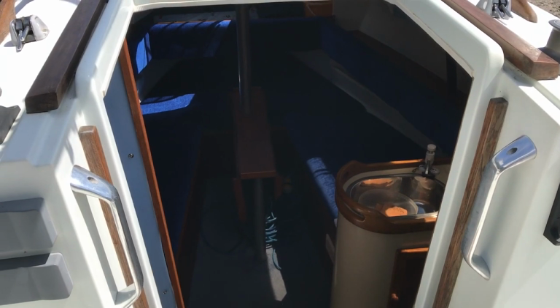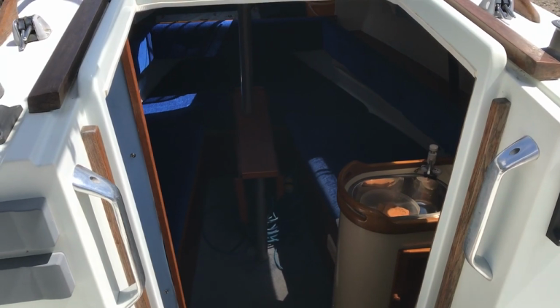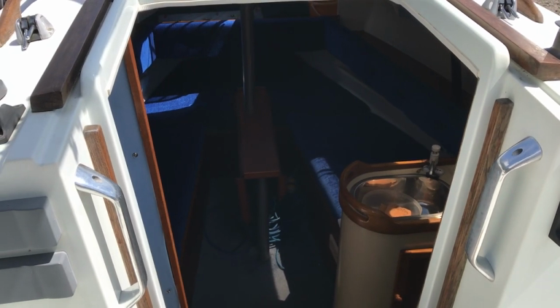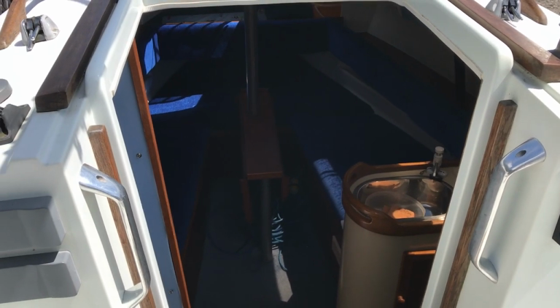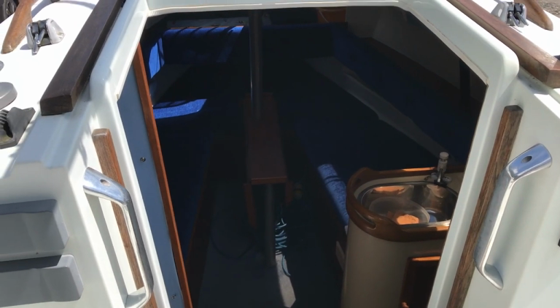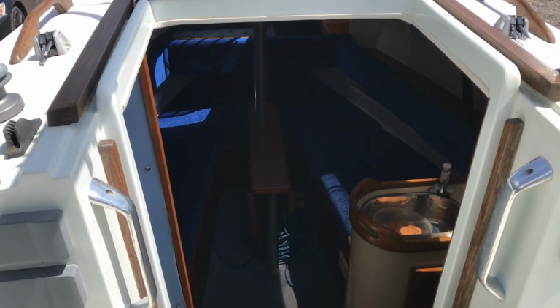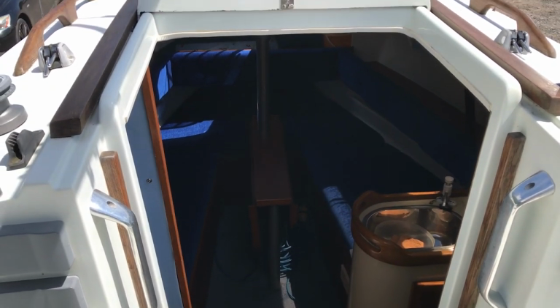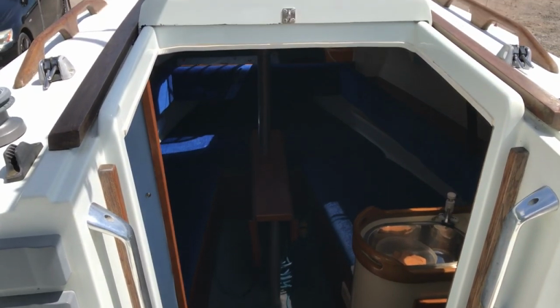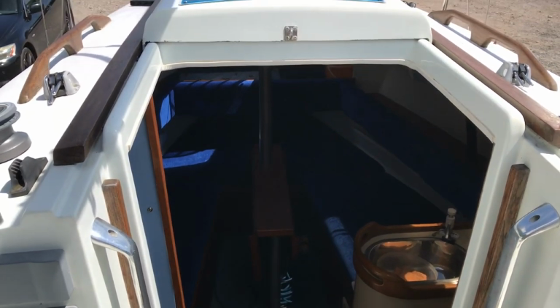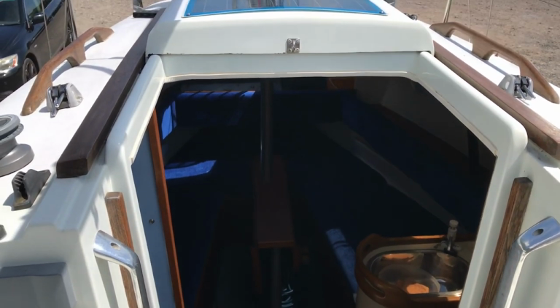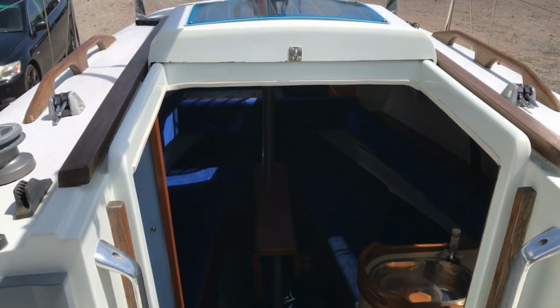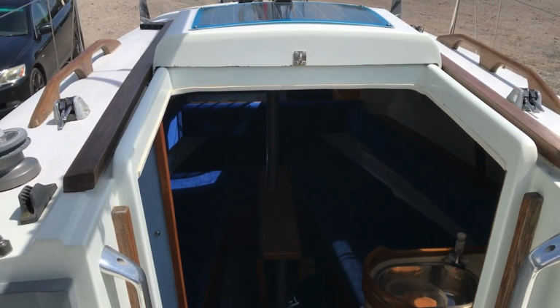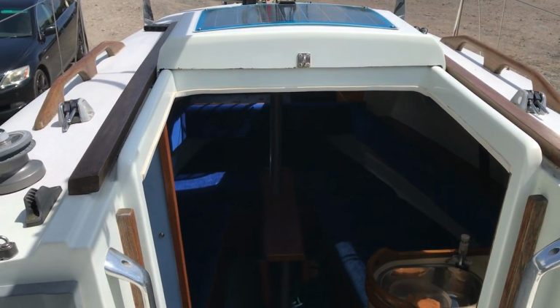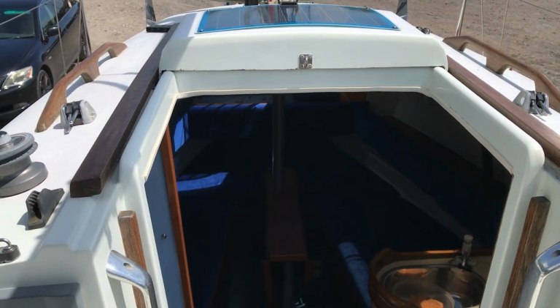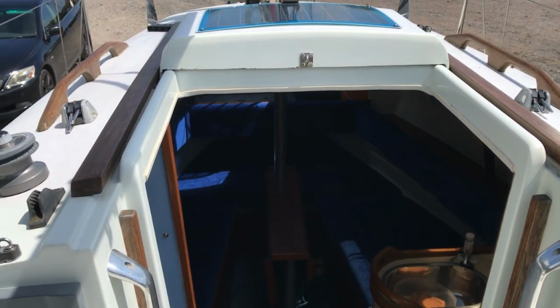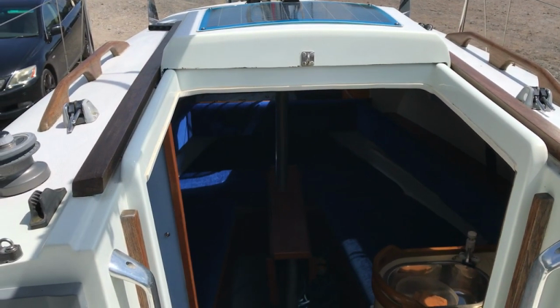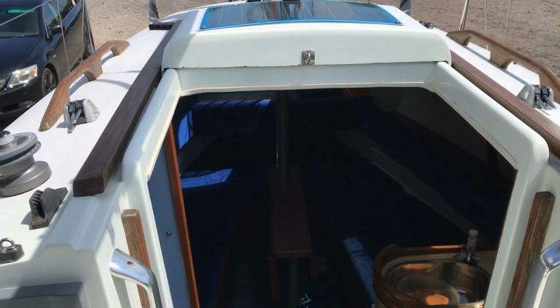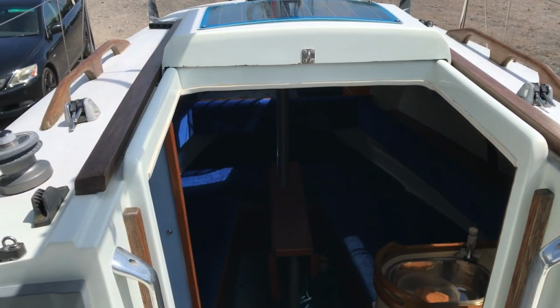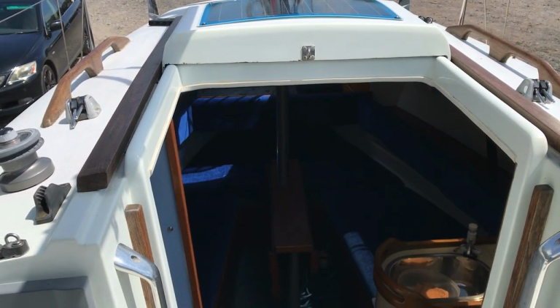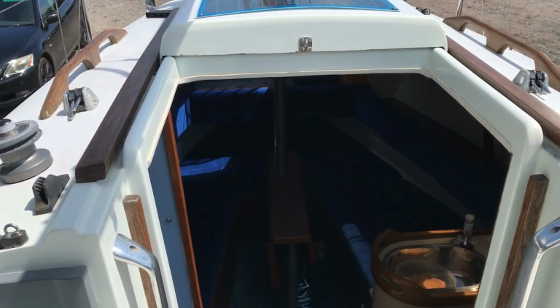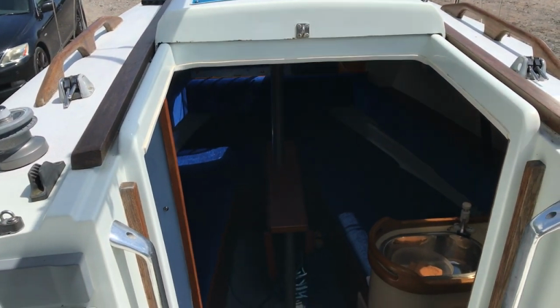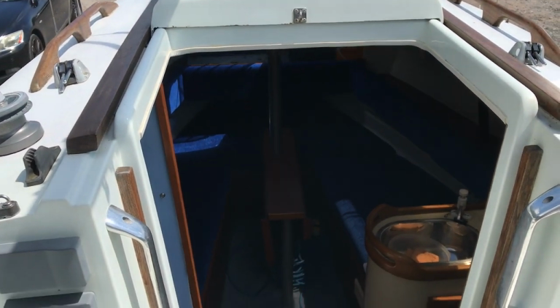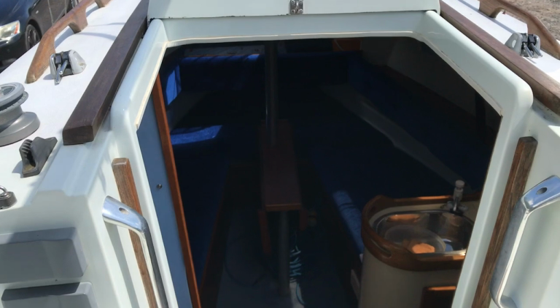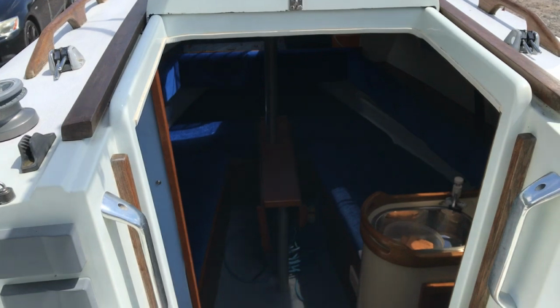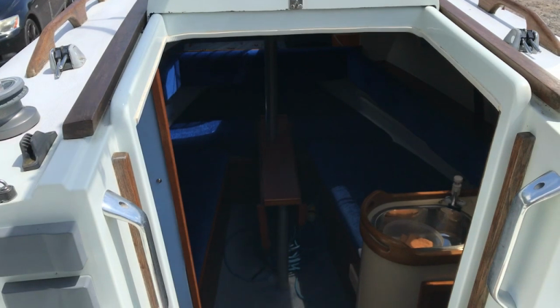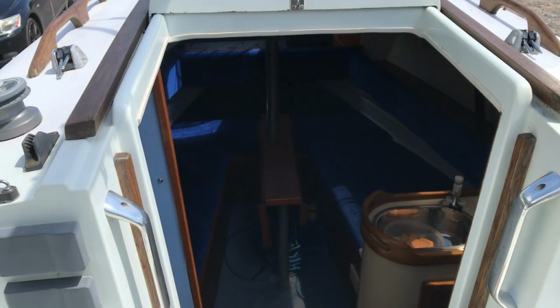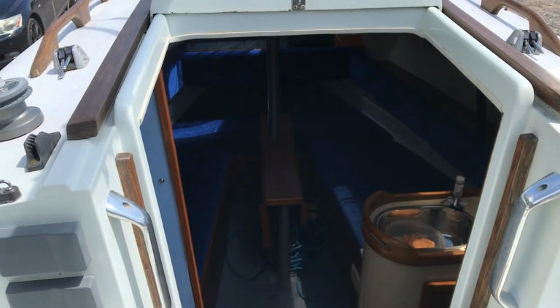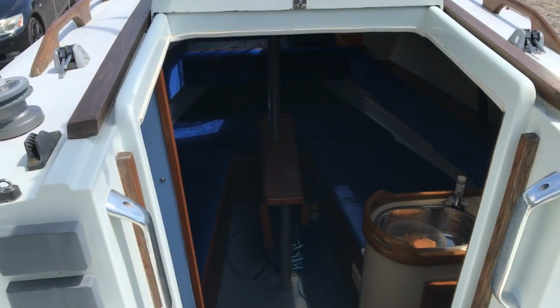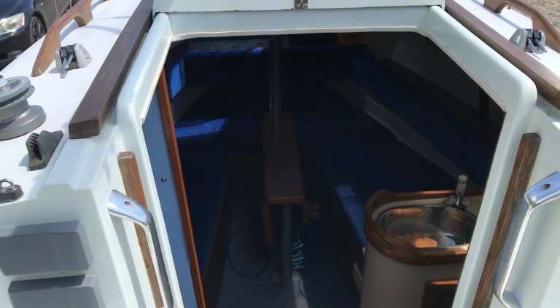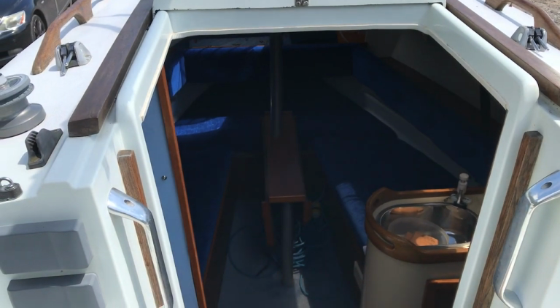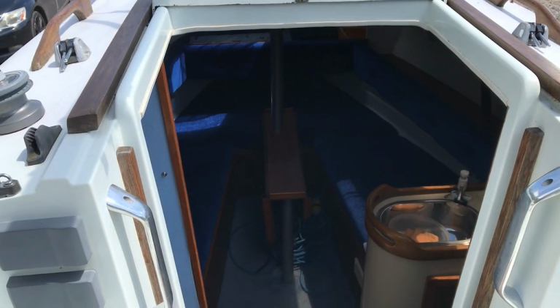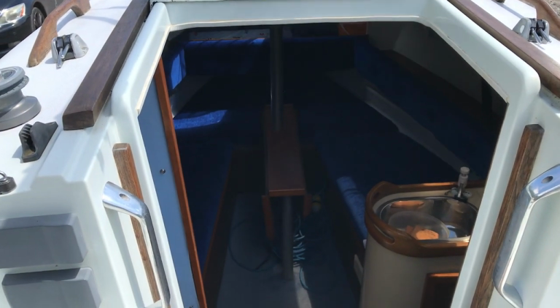This is Gerry Harper, Boatshed Dartmouth, just doing a walk-around video for this Hunter Horizon 23.